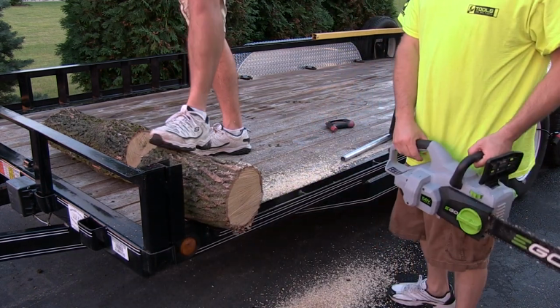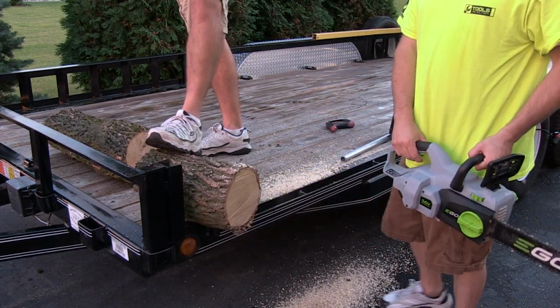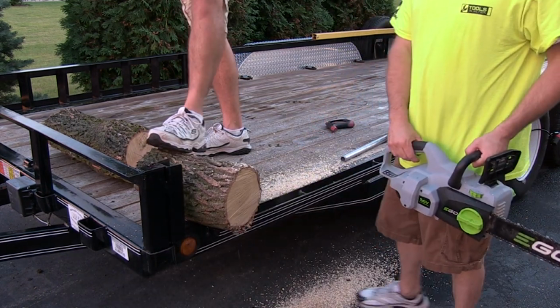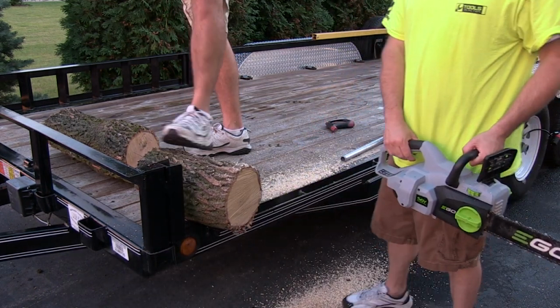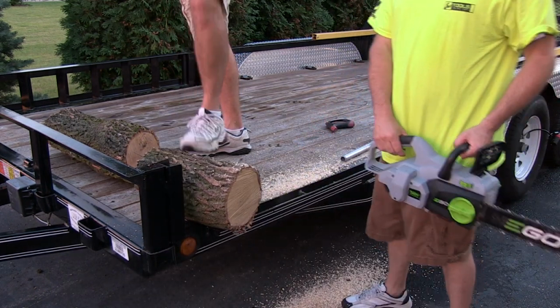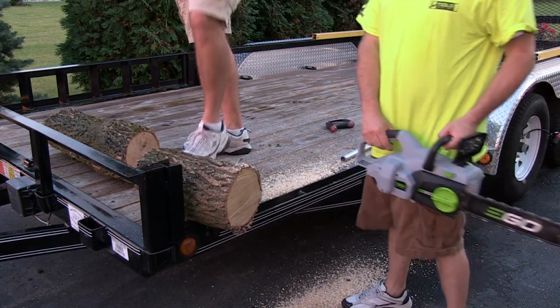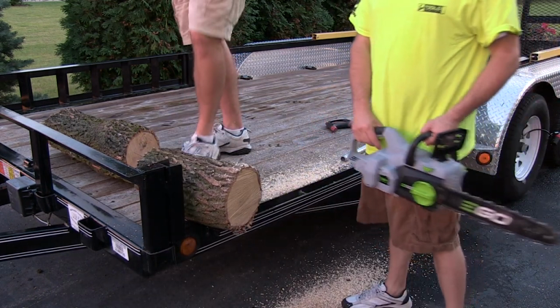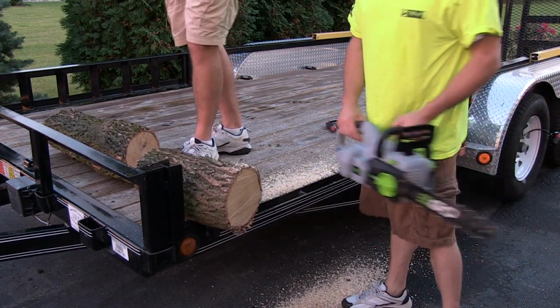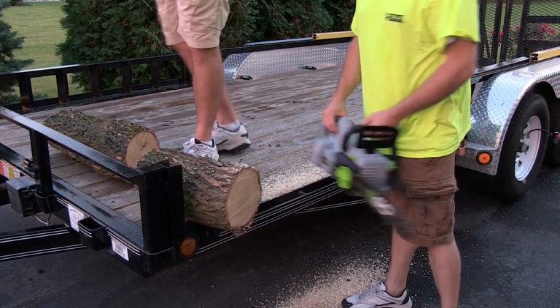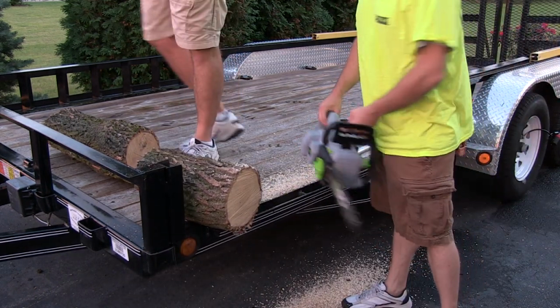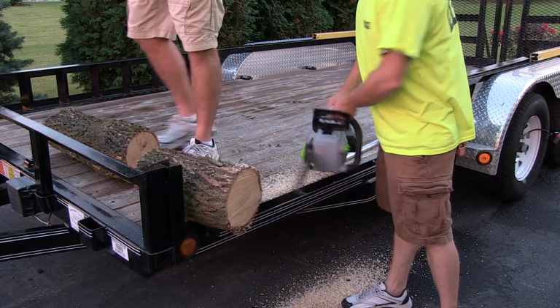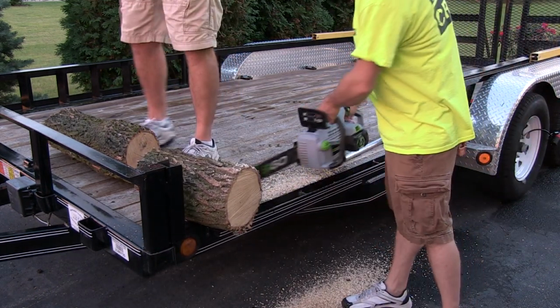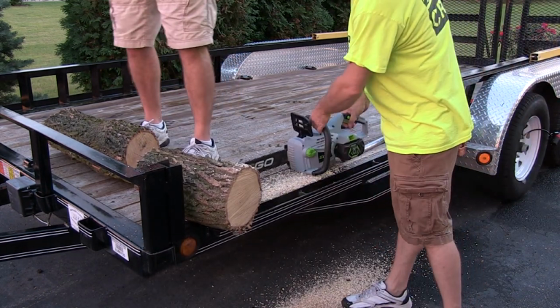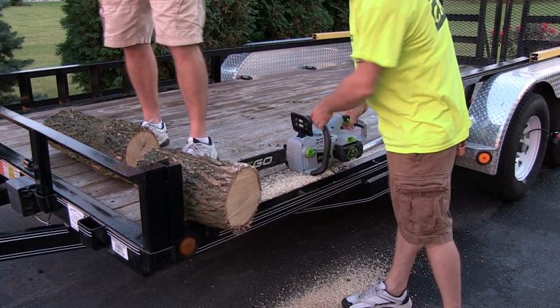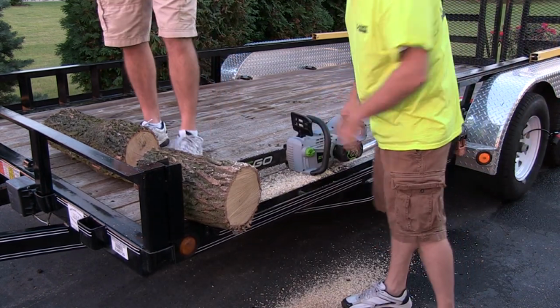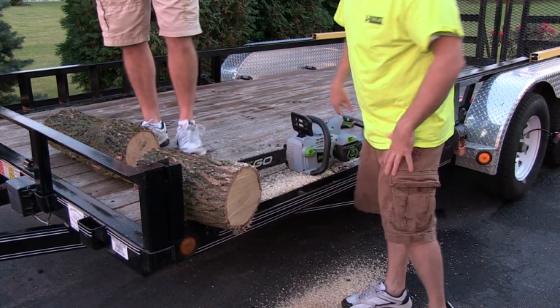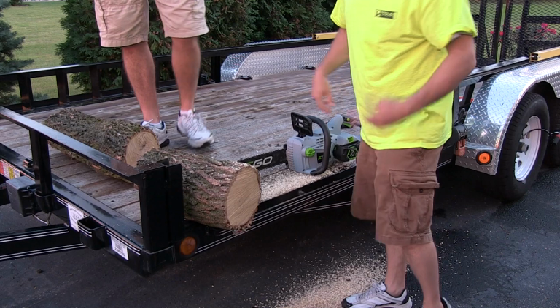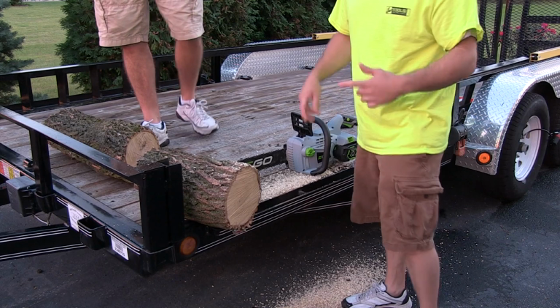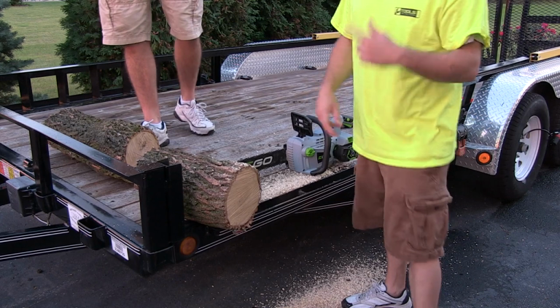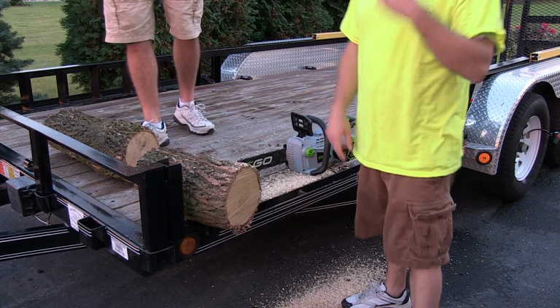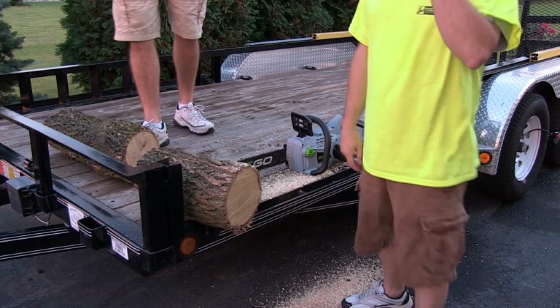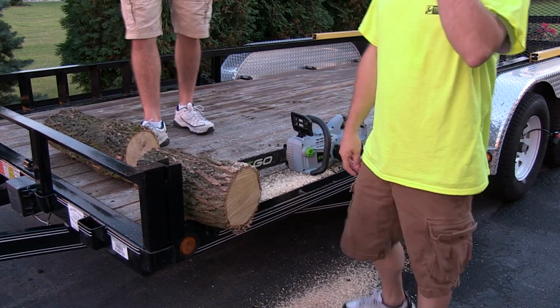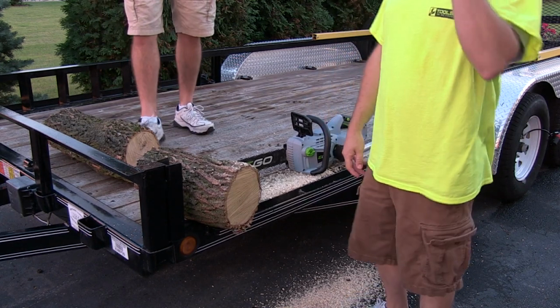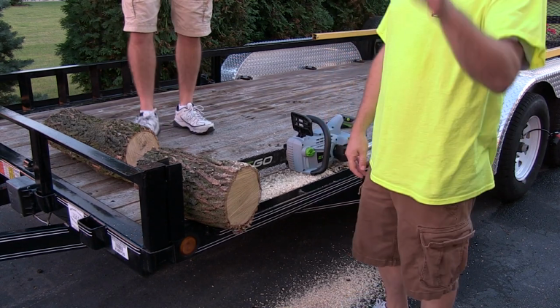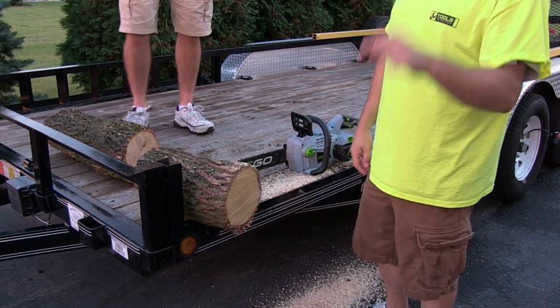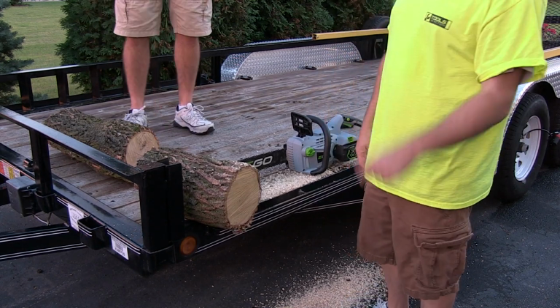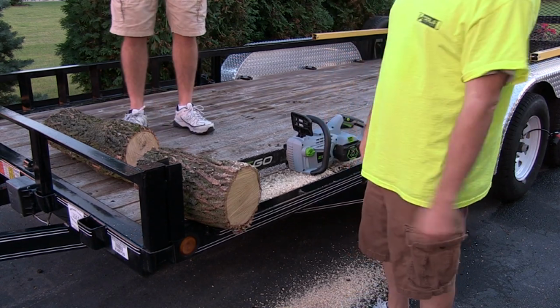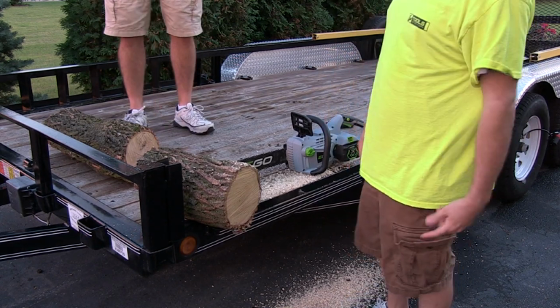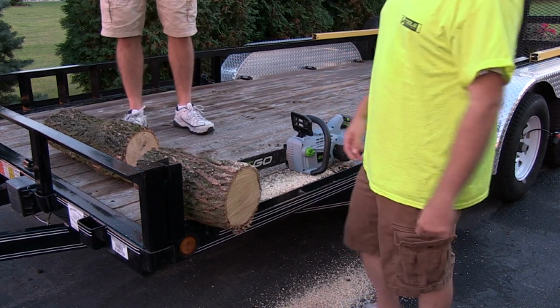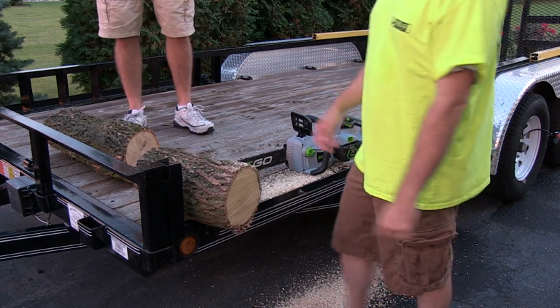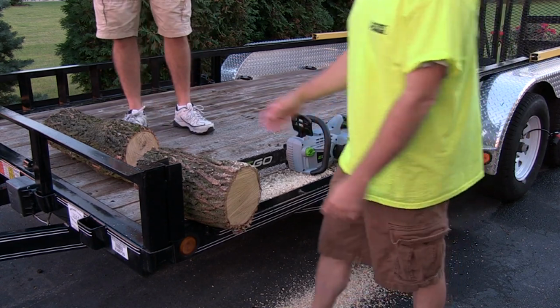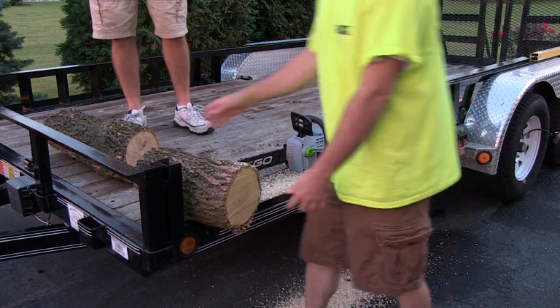Chainsaw safety, you guys. You should be wearing chaps. You should be wearing gloves and safety glasses.